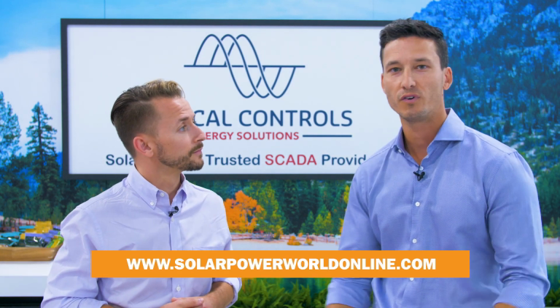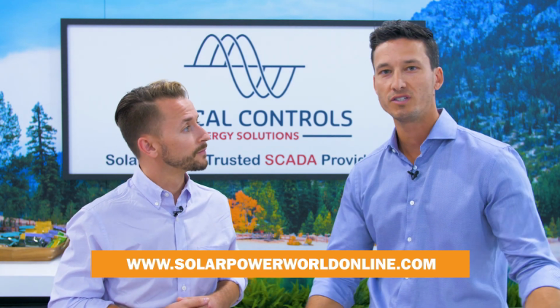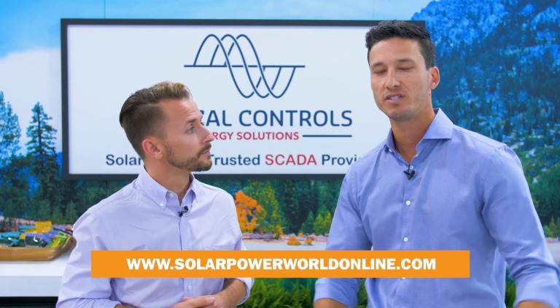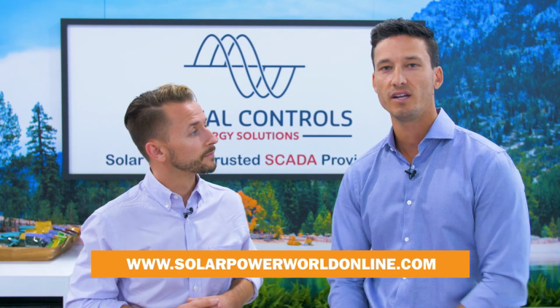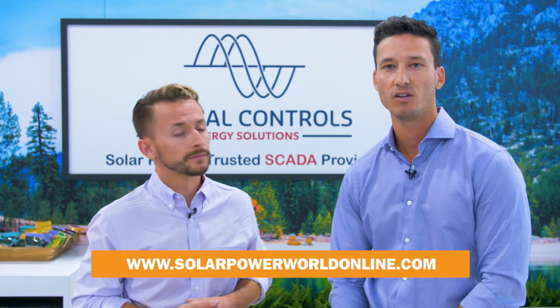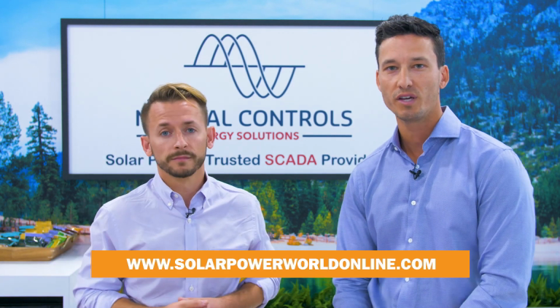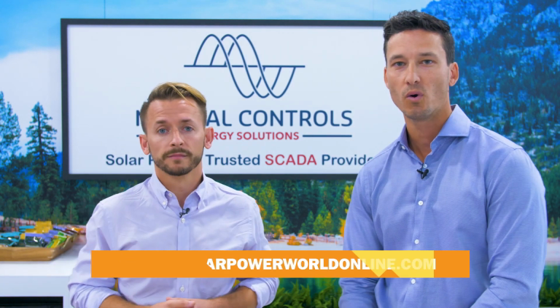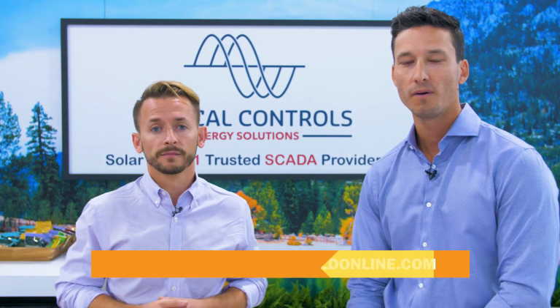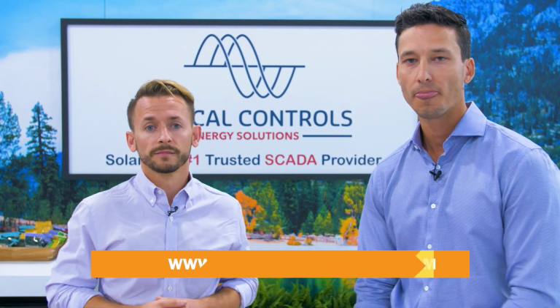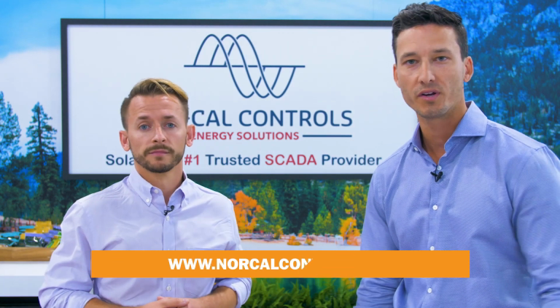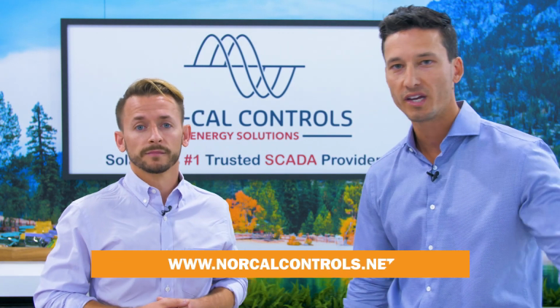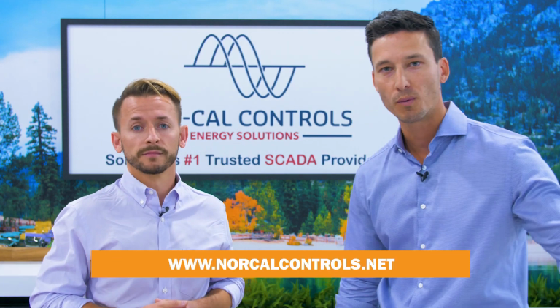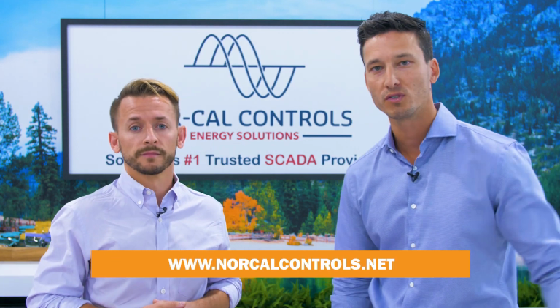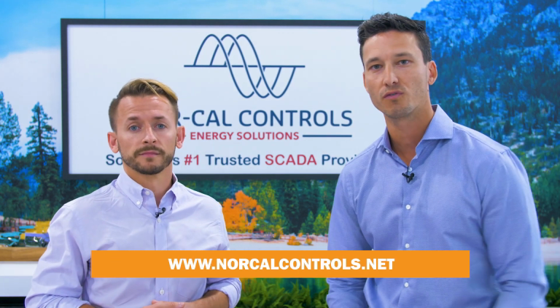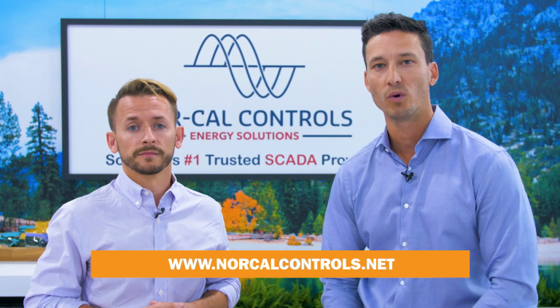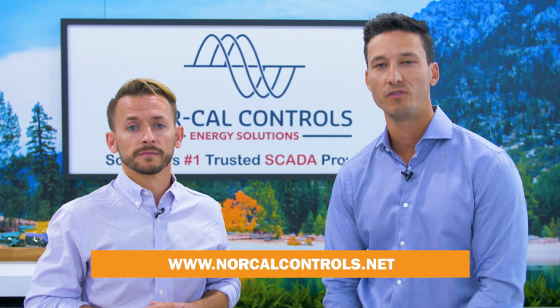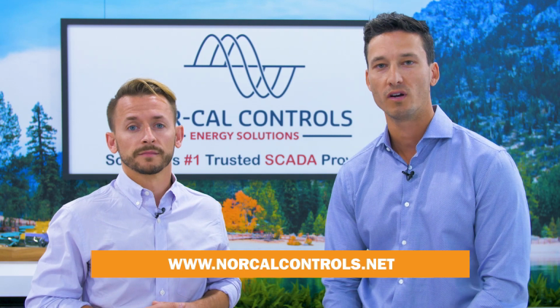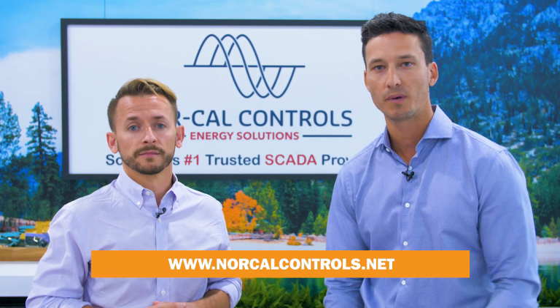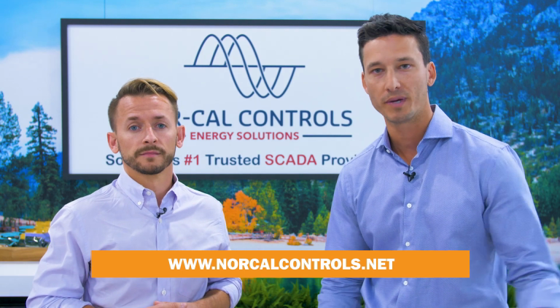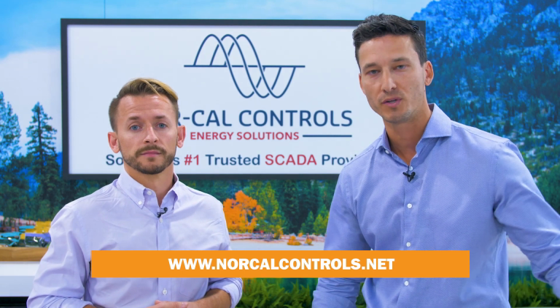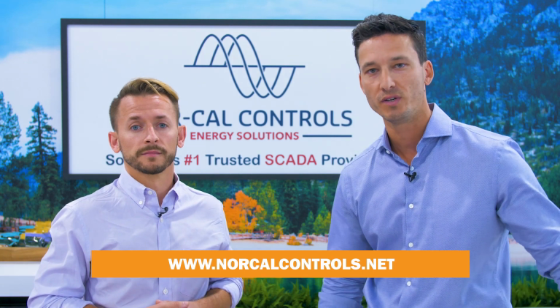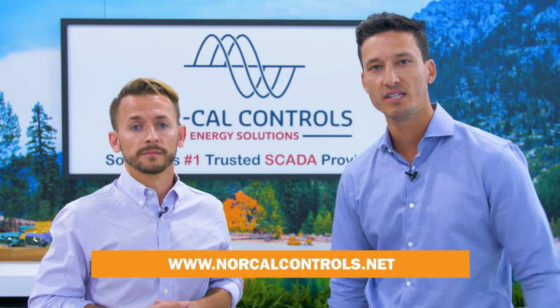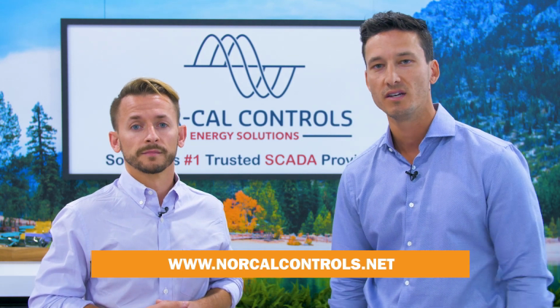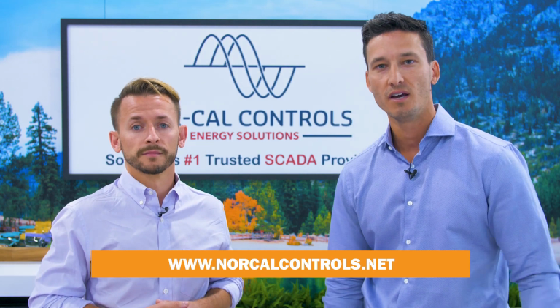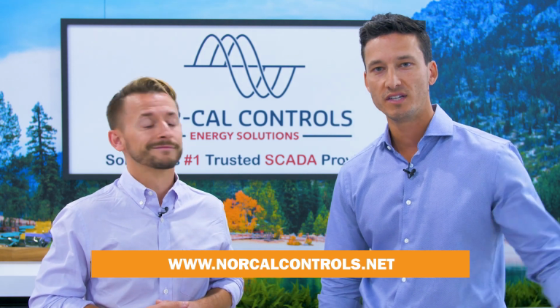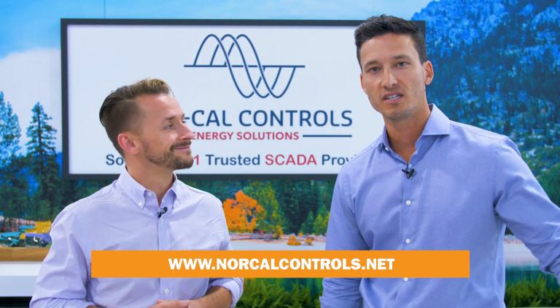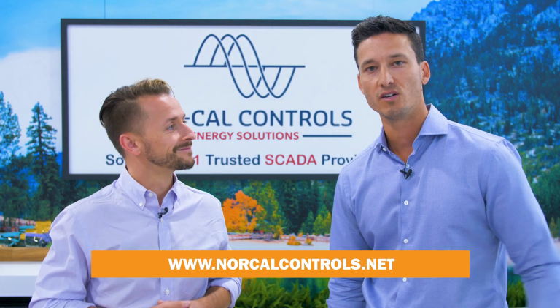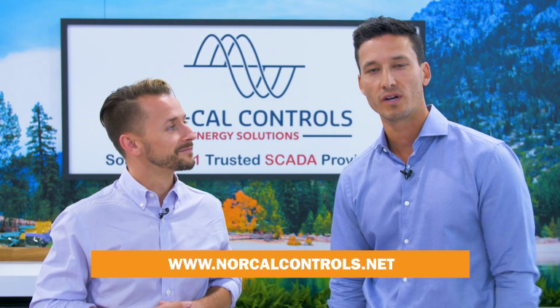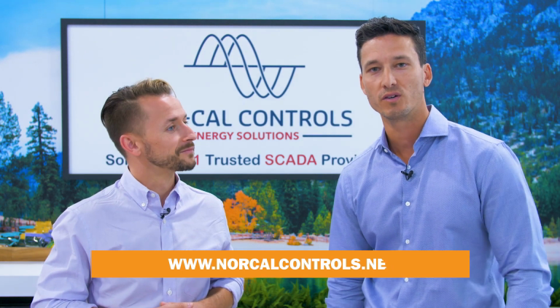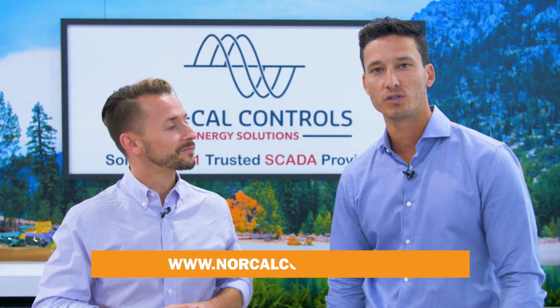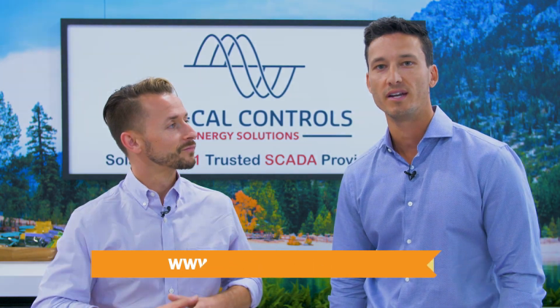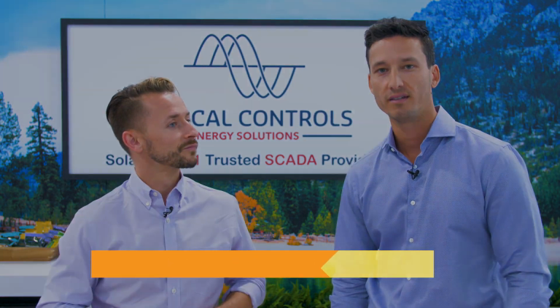If you're interested in learning more or getting a proposal for one of your upcoming opportunities, visit us at norcalcontrols.net.